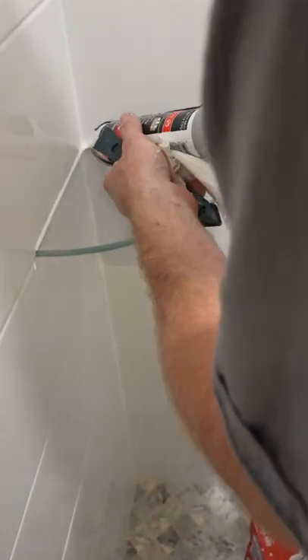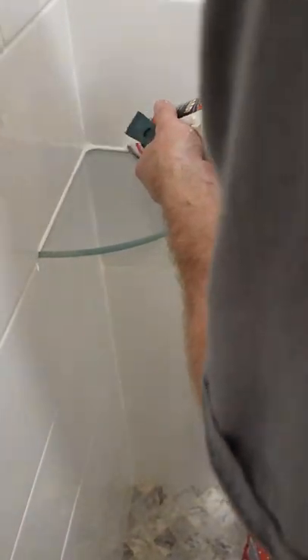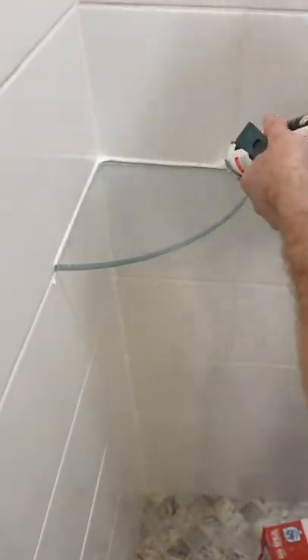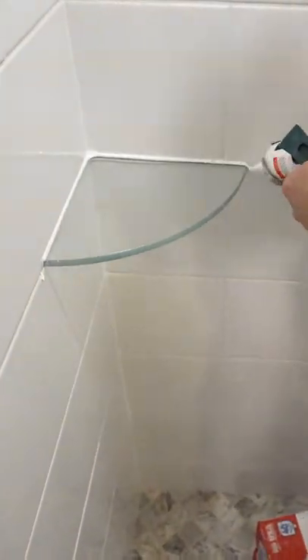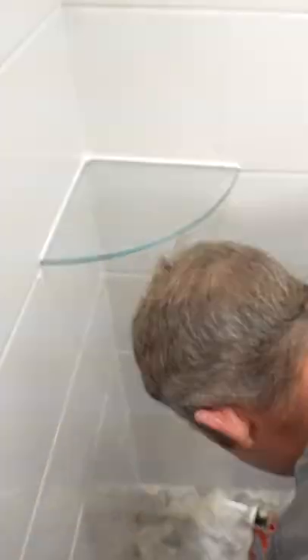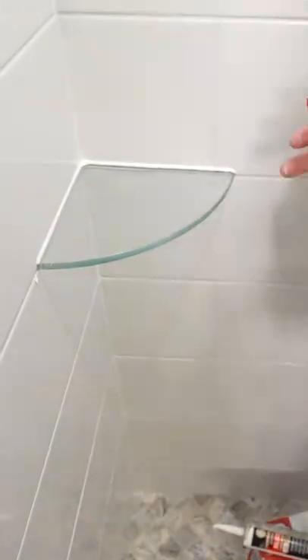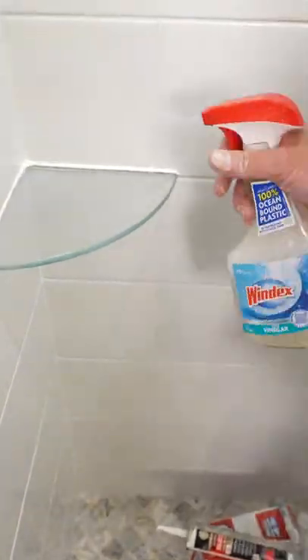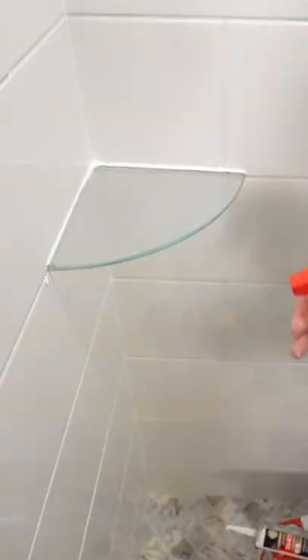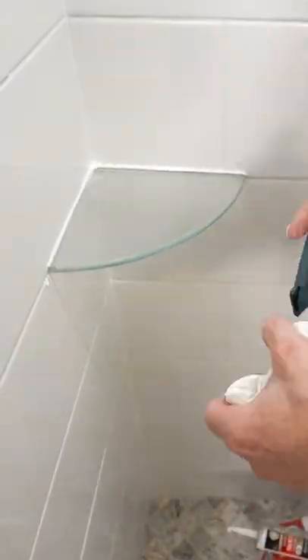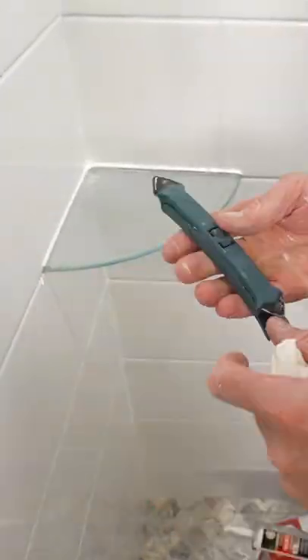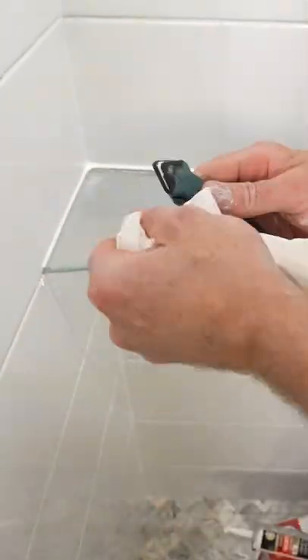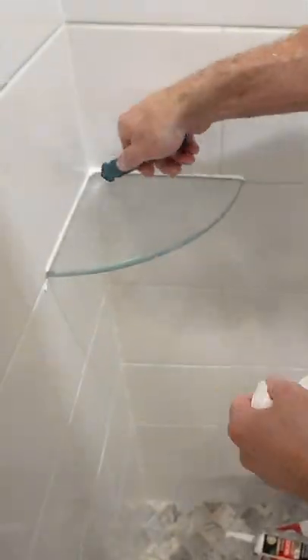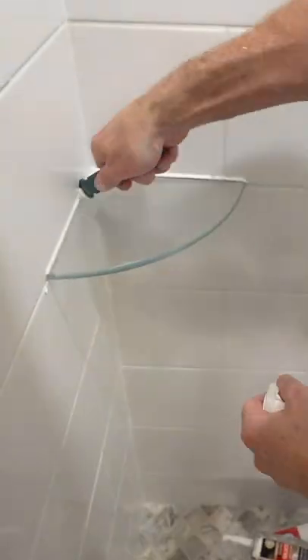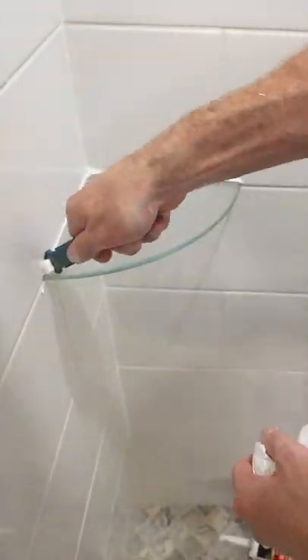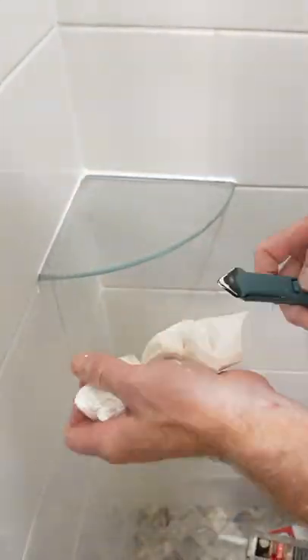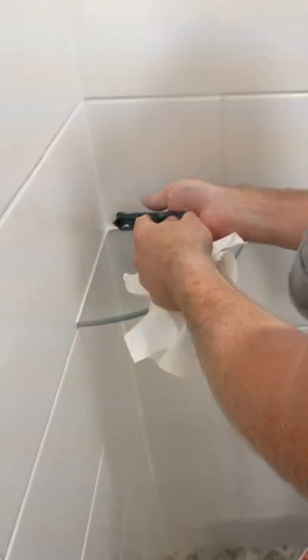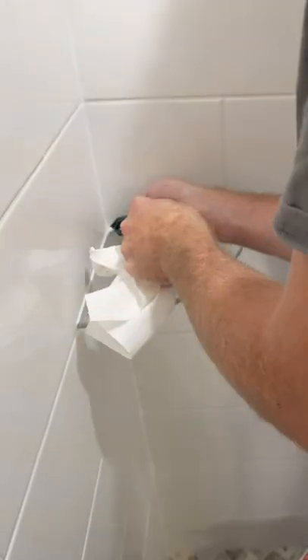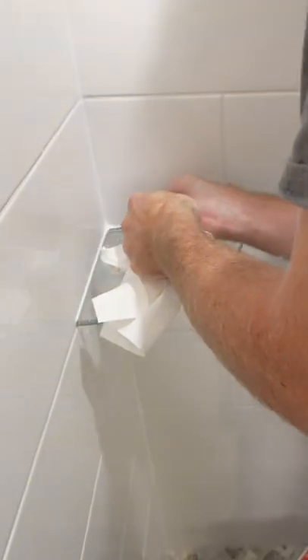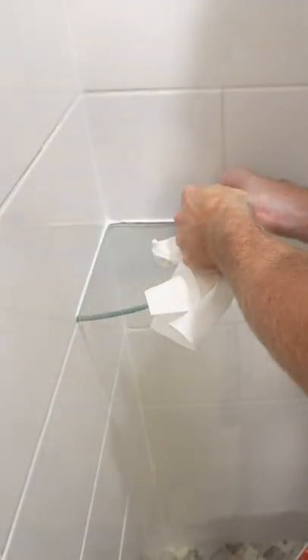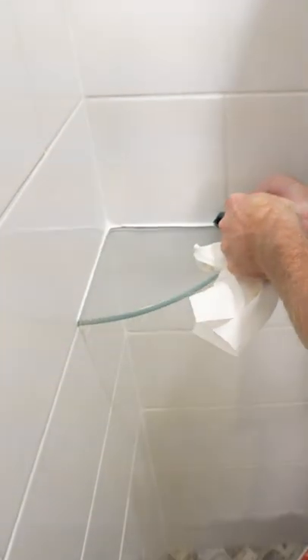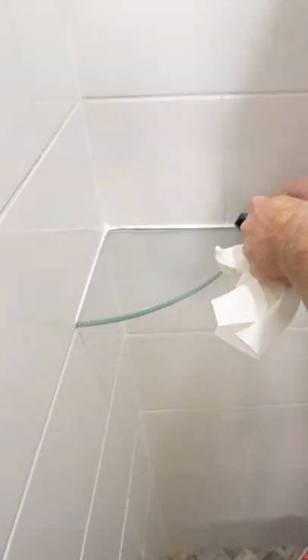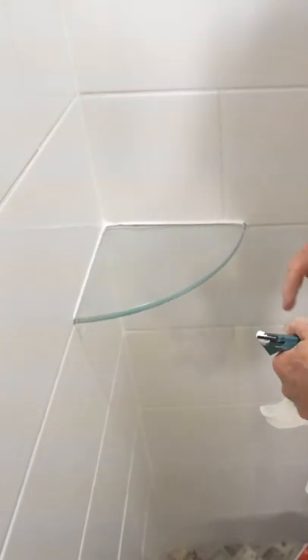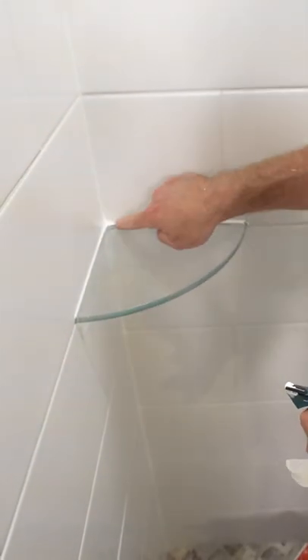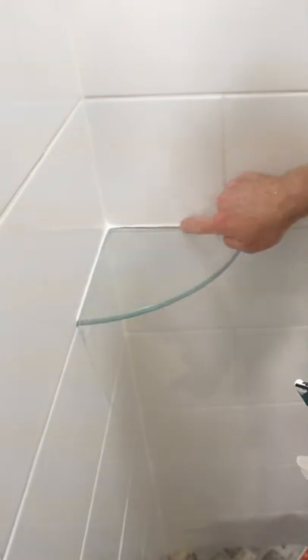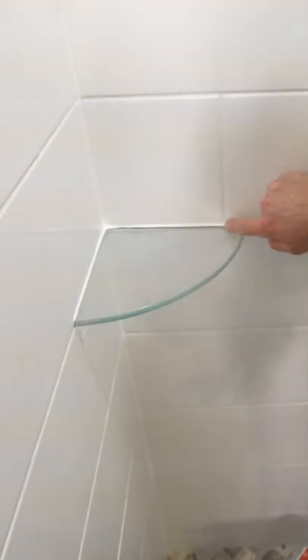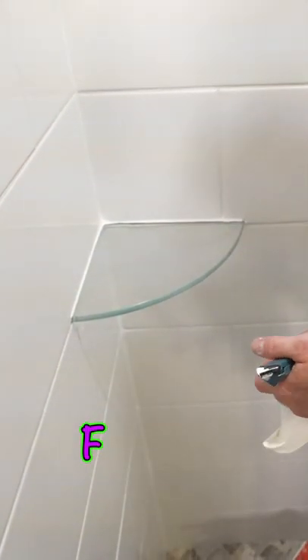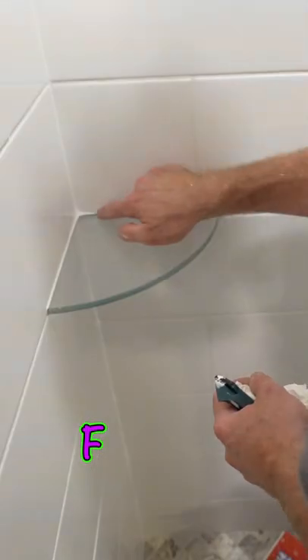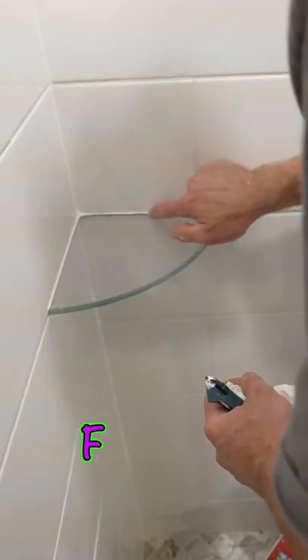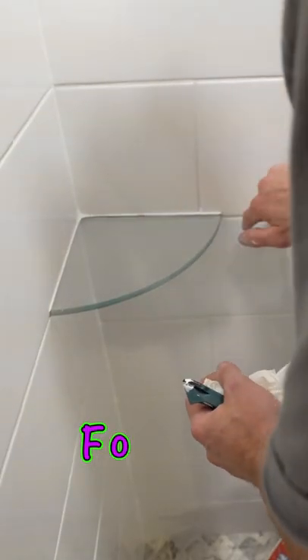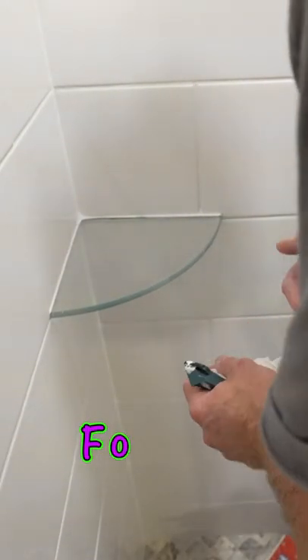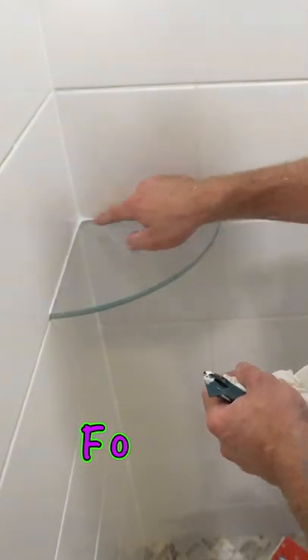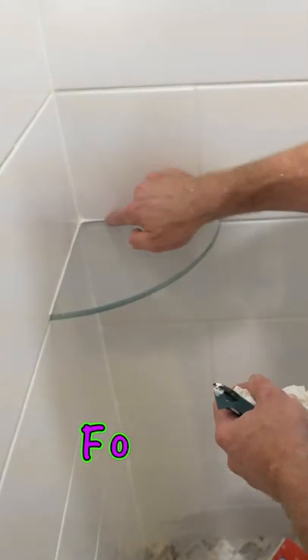When caulking, make sure that everything's dry. Use a little bit of Windex and a caulking tool, and you'll be good to go.